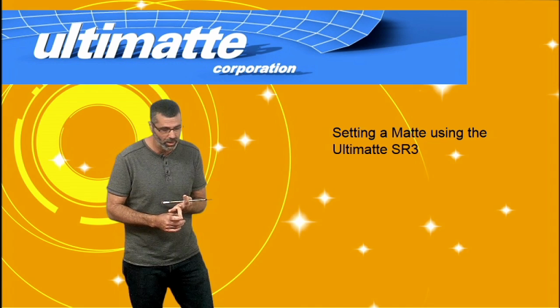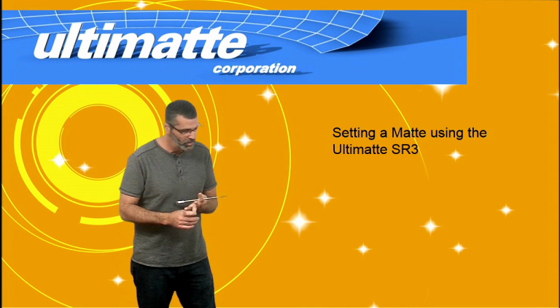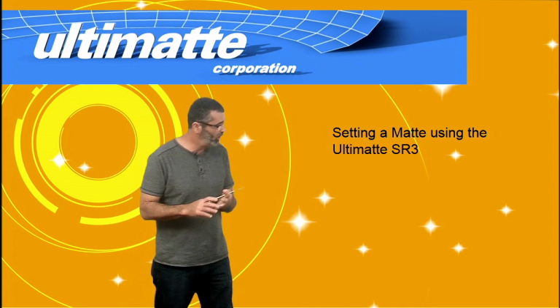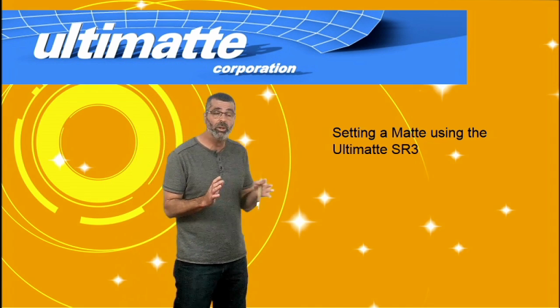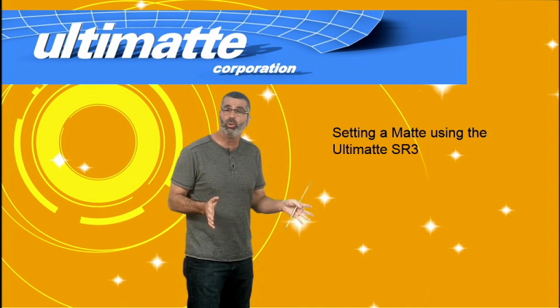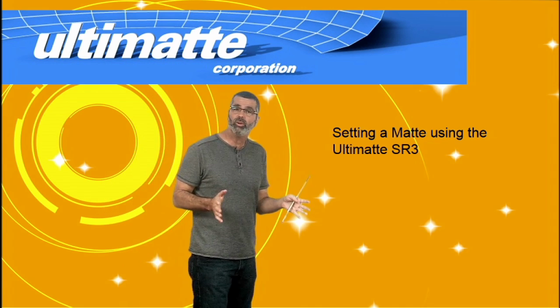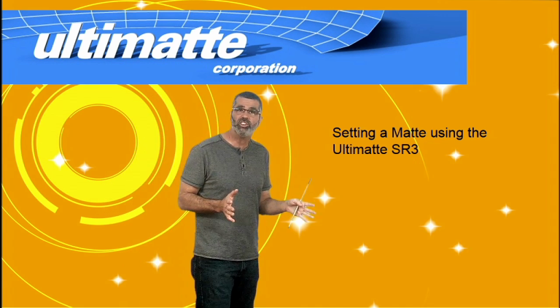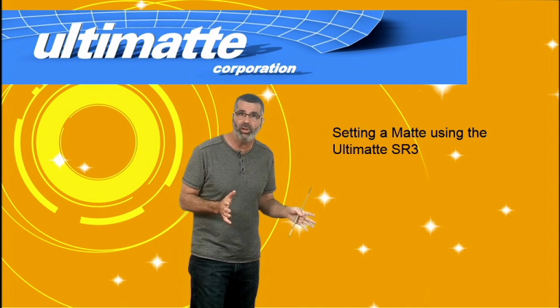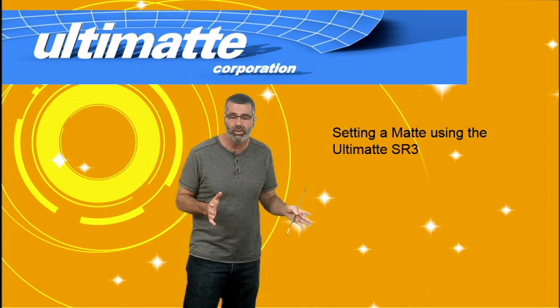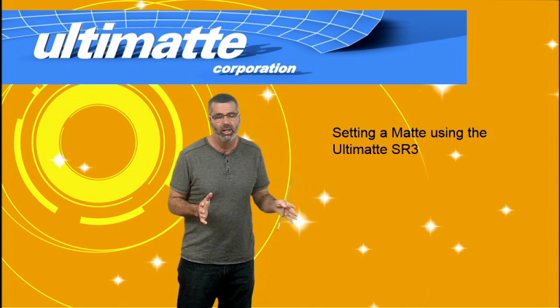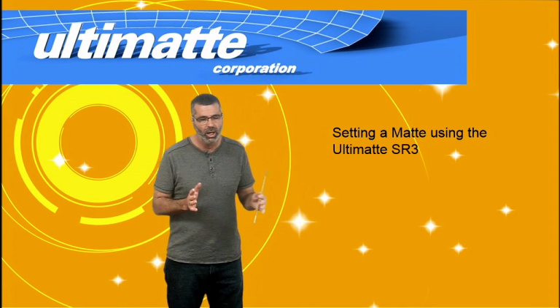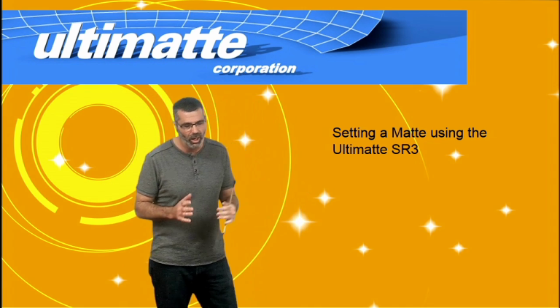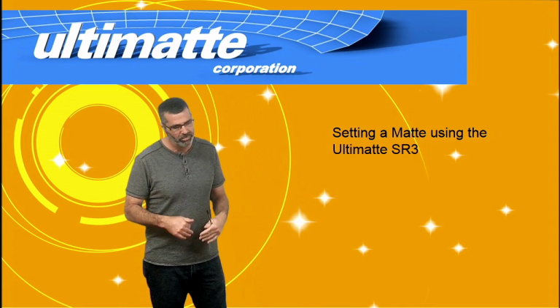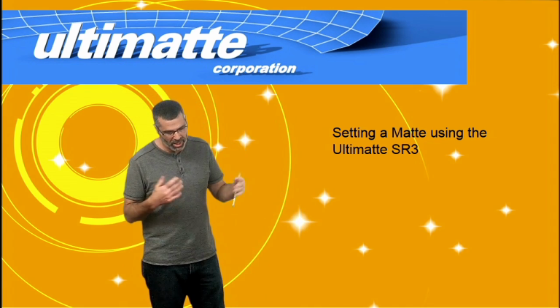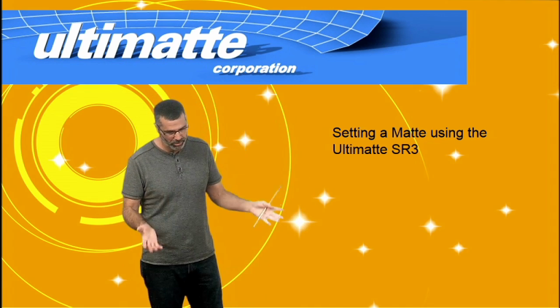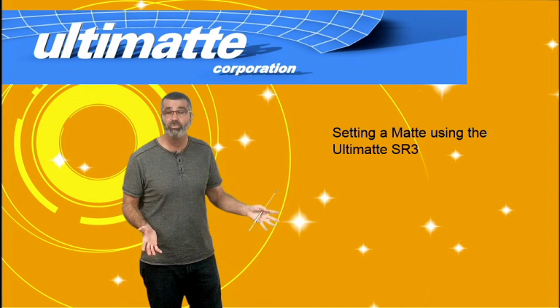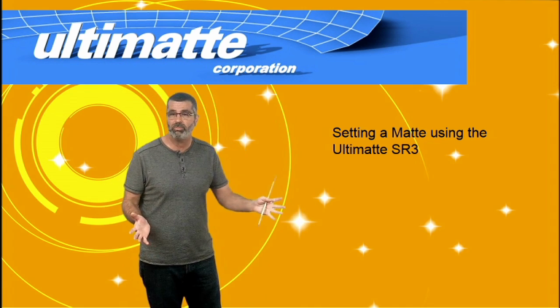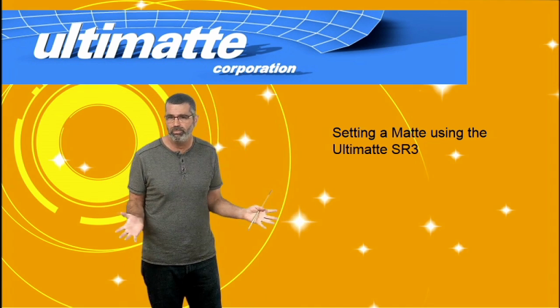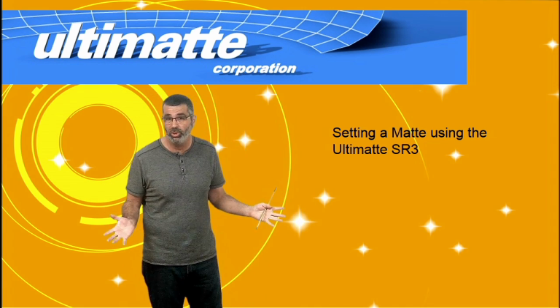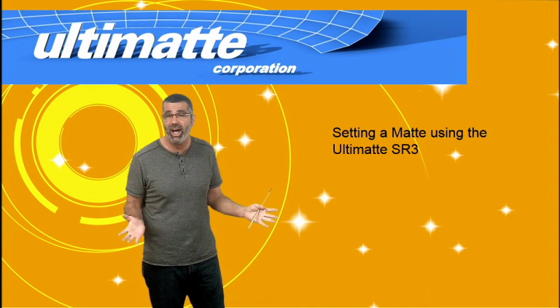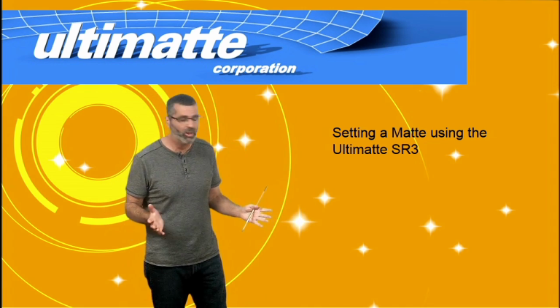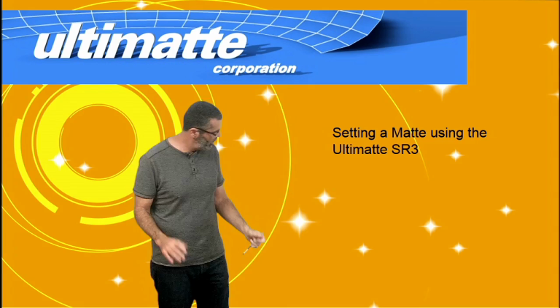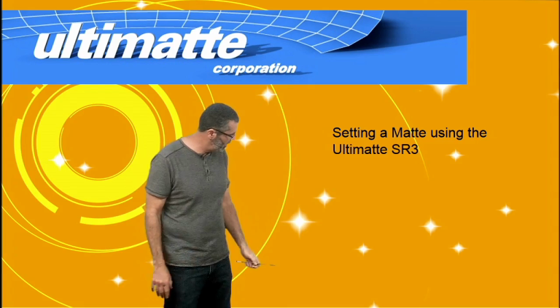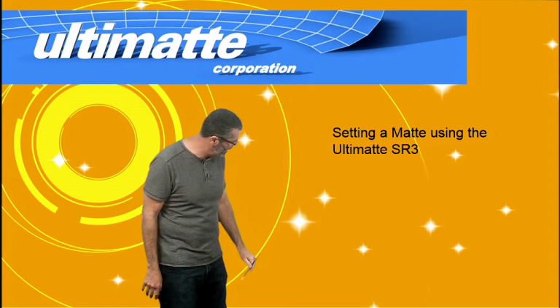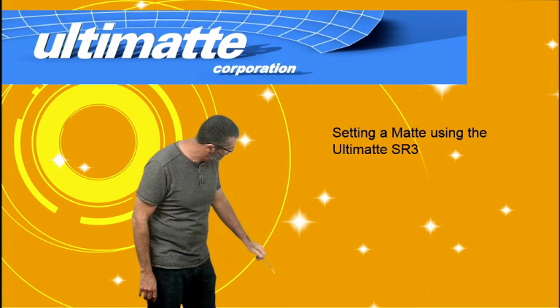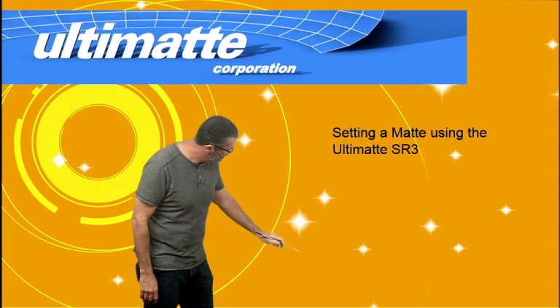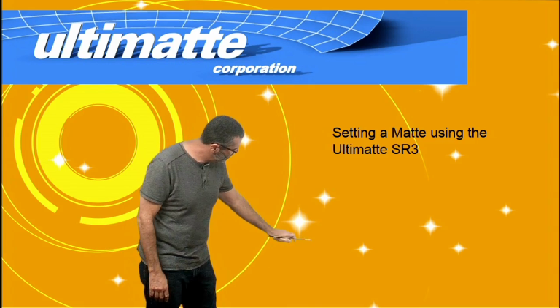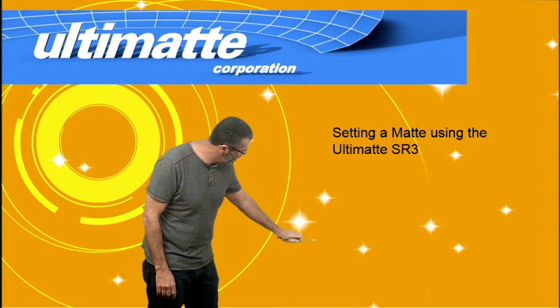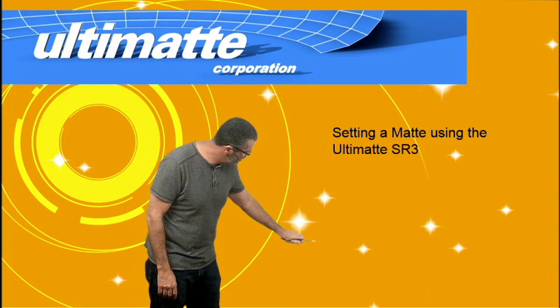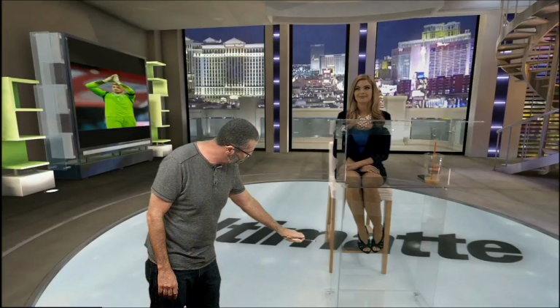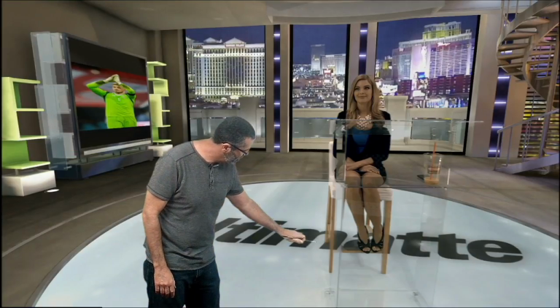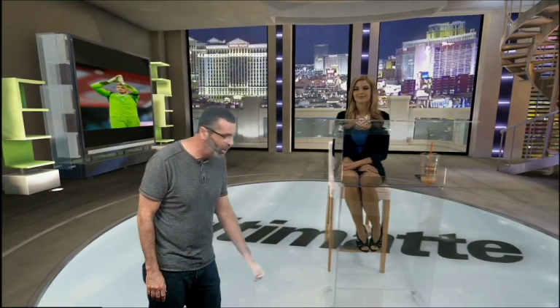getting rid of blue and green spill, how to build a background, things like that. Let me go ahead and go to our clip.